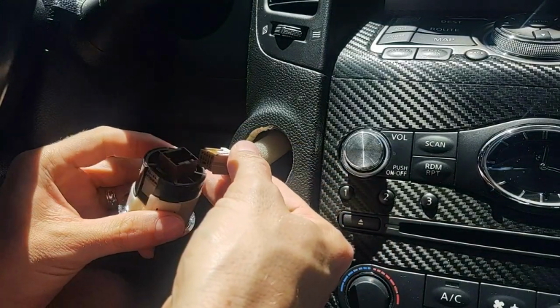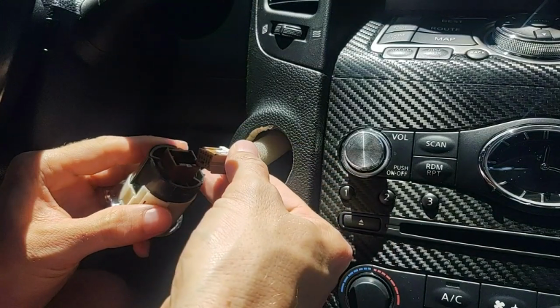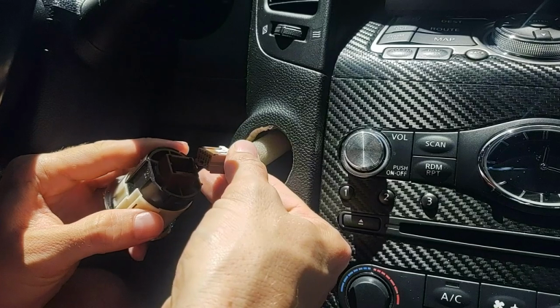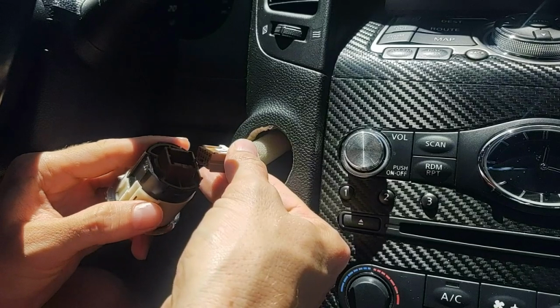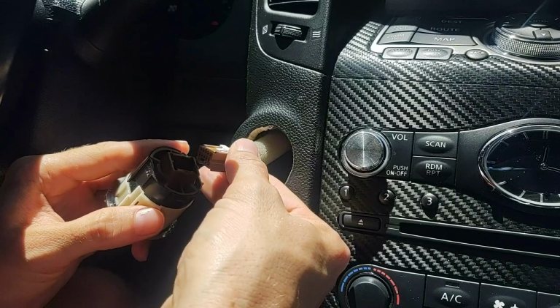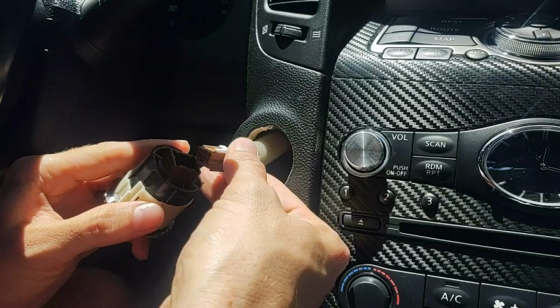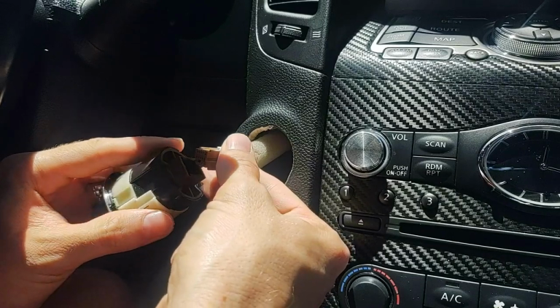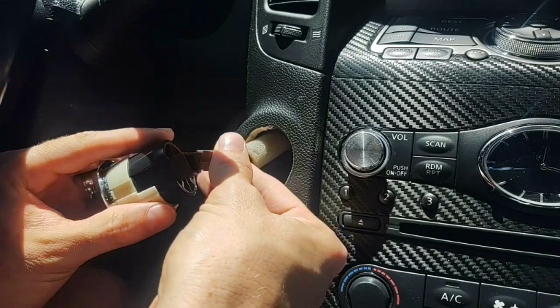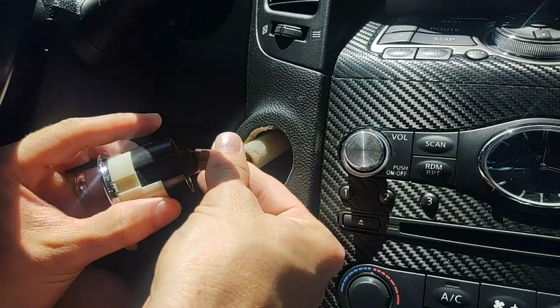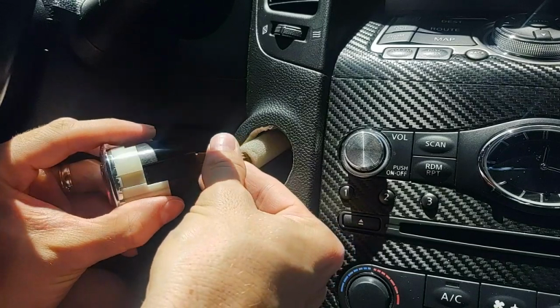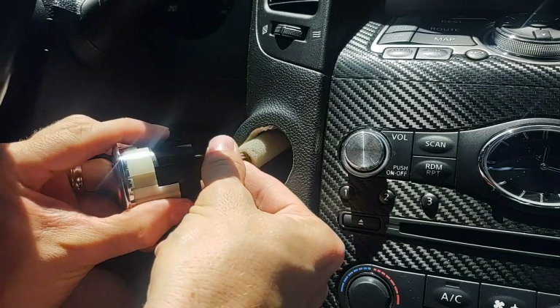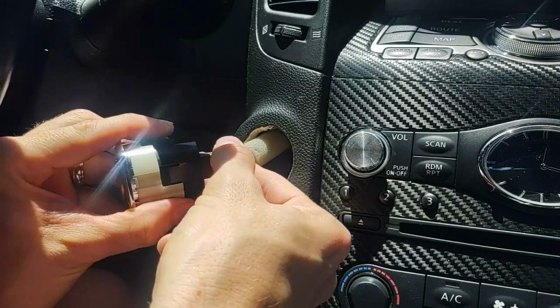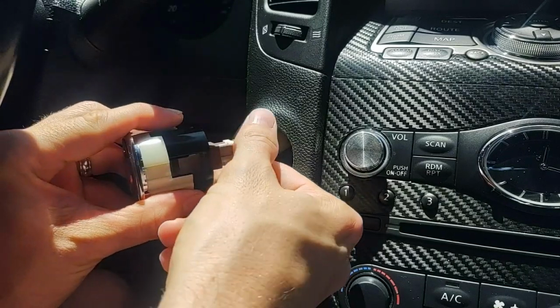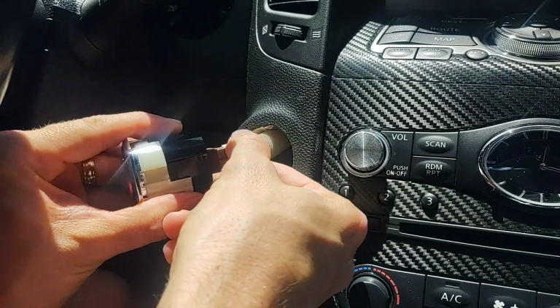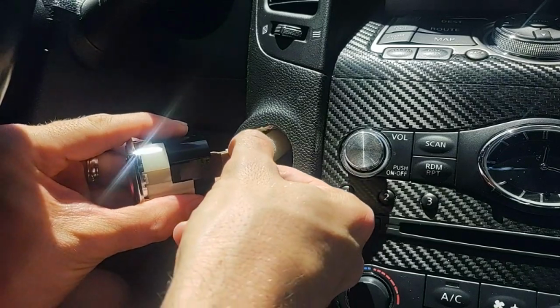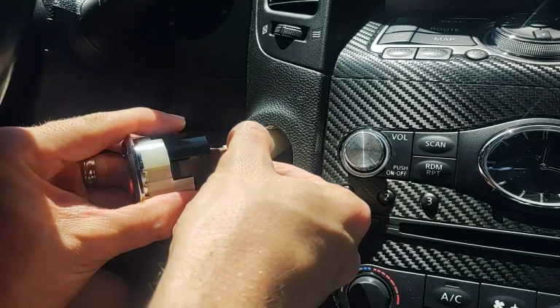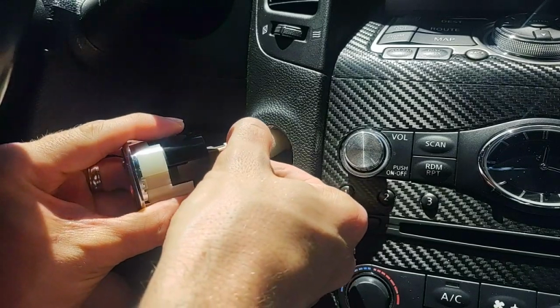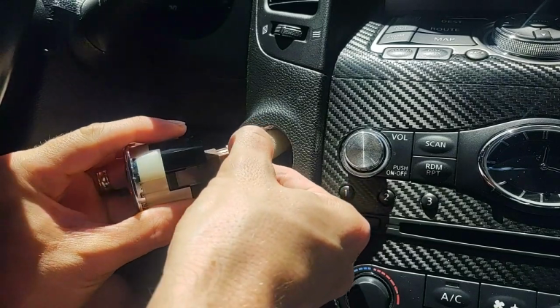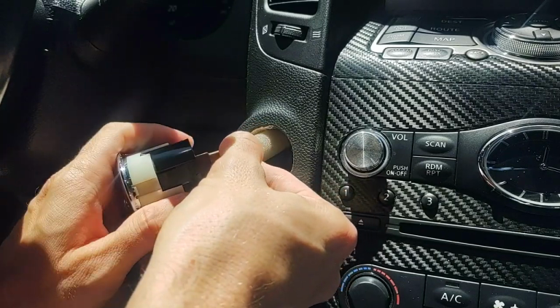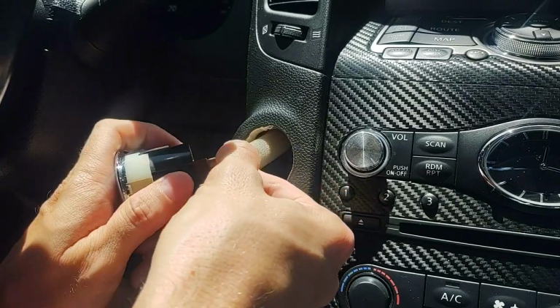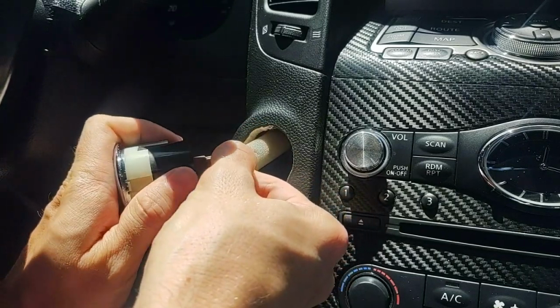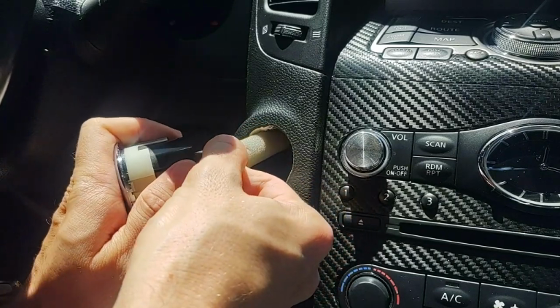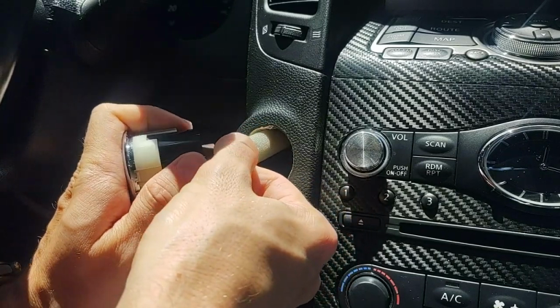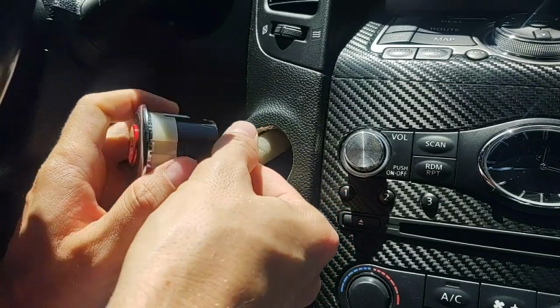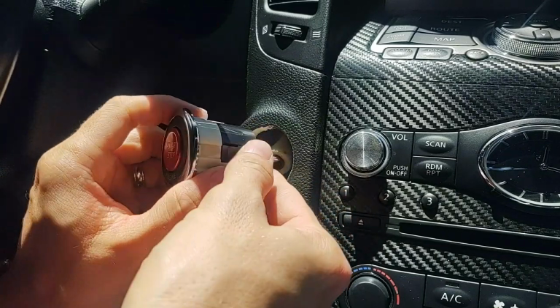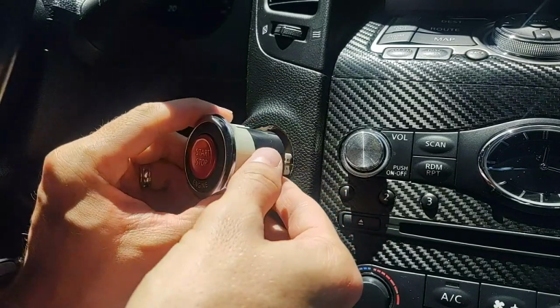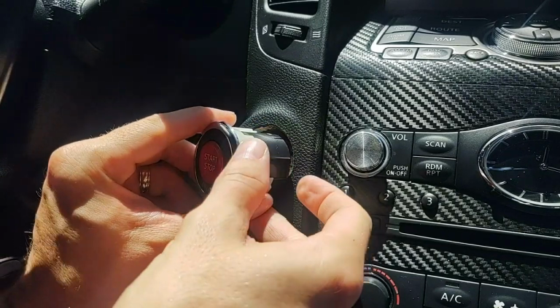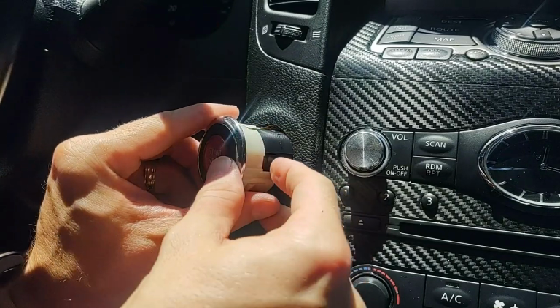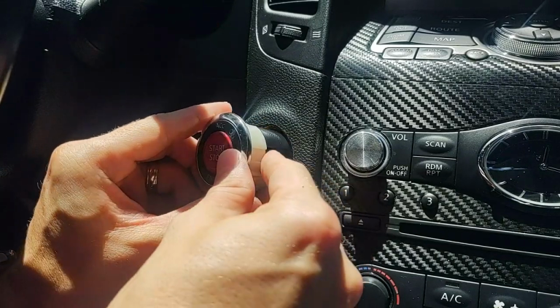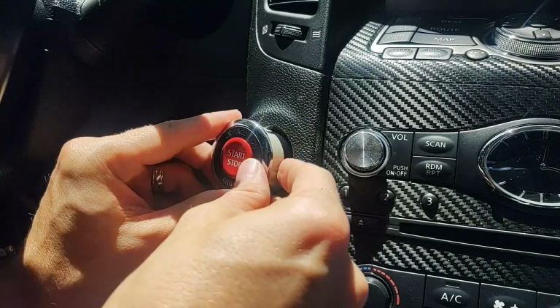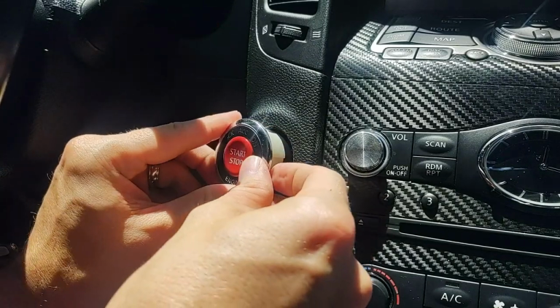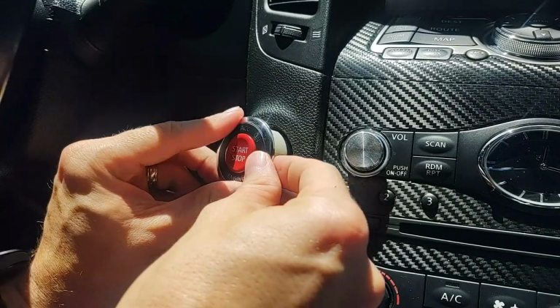All right guys, just plug it back in — it's a pretty straightforward, easy mod anybody can do.